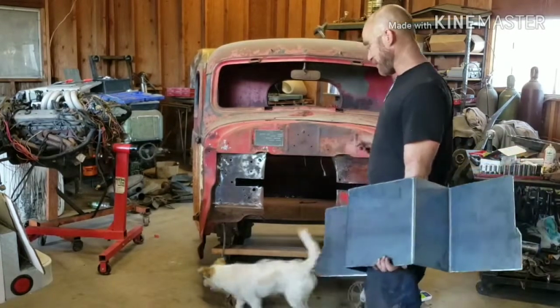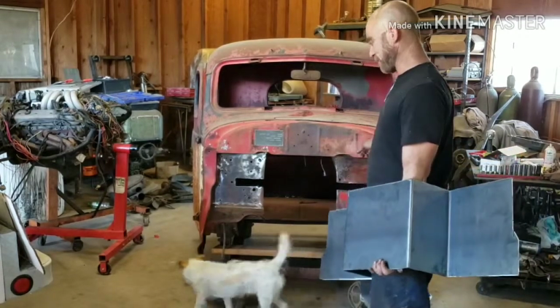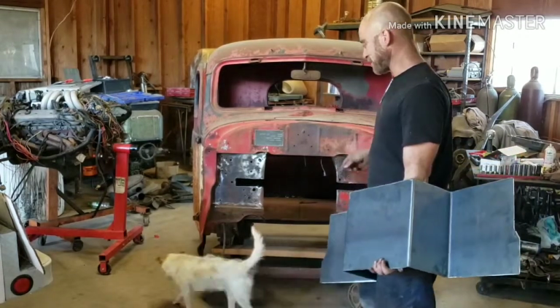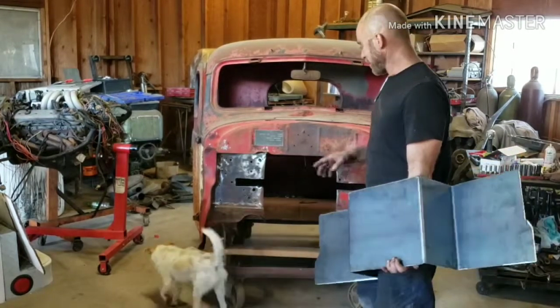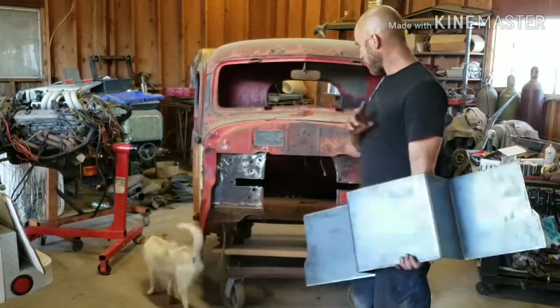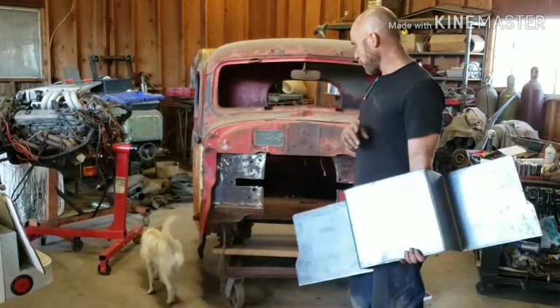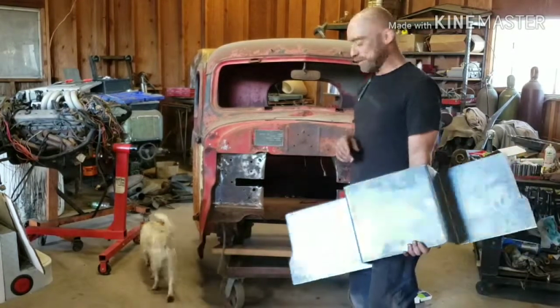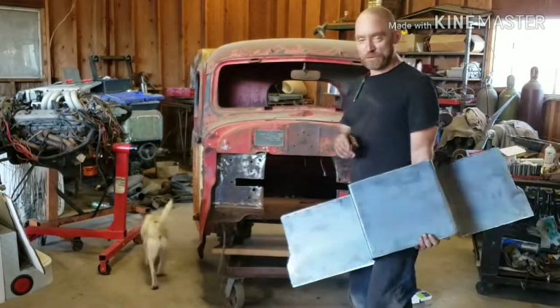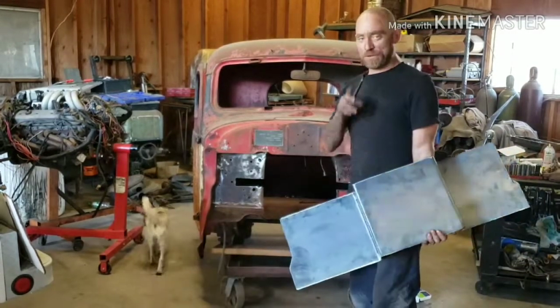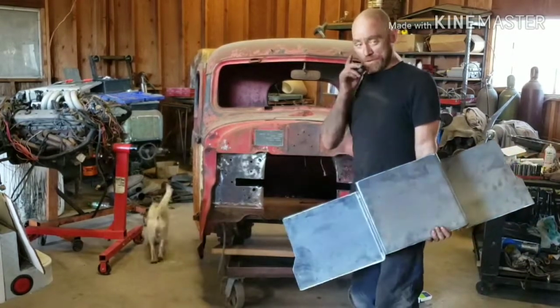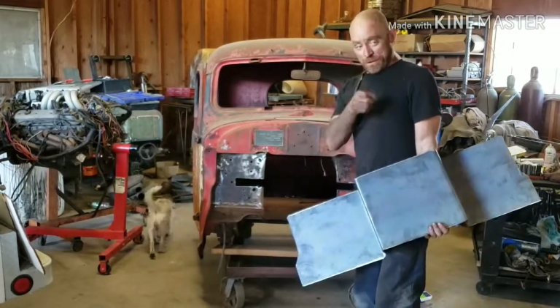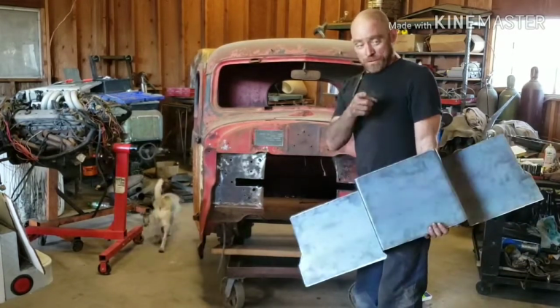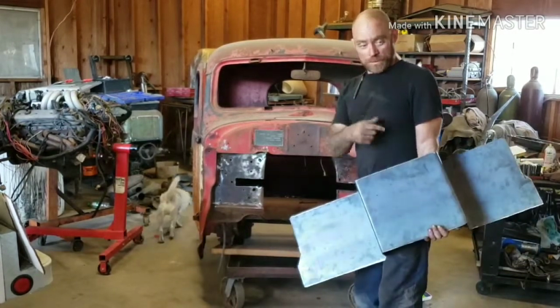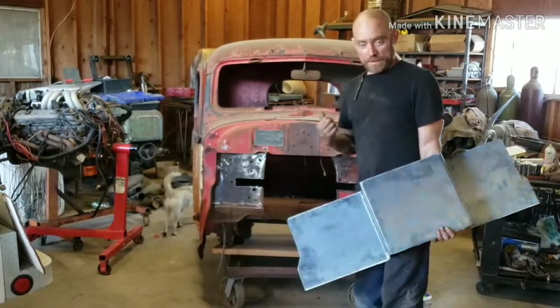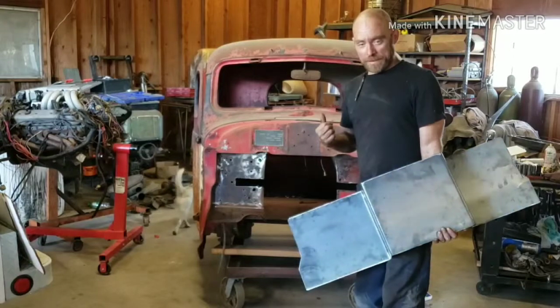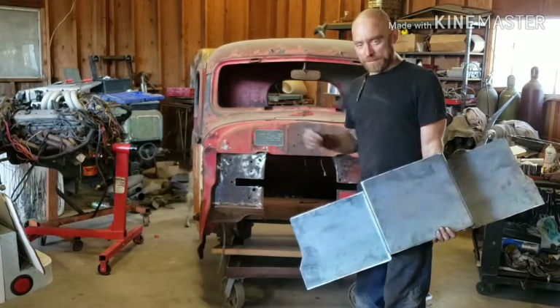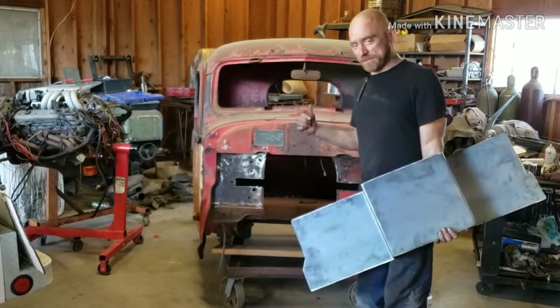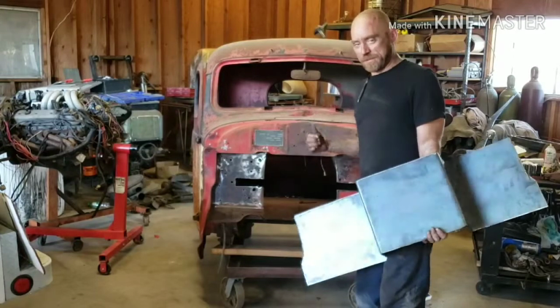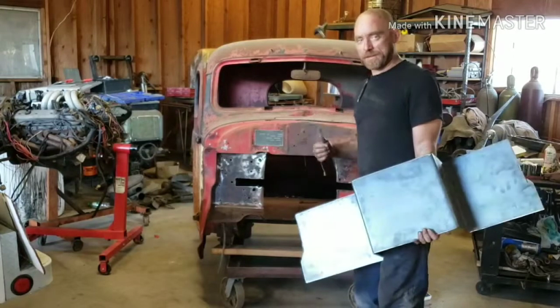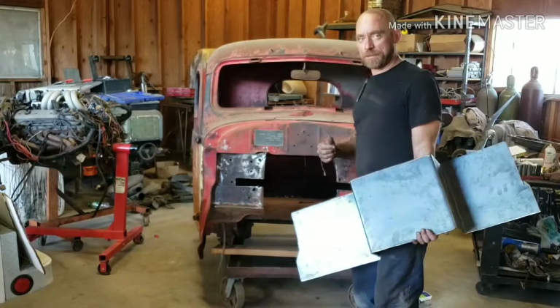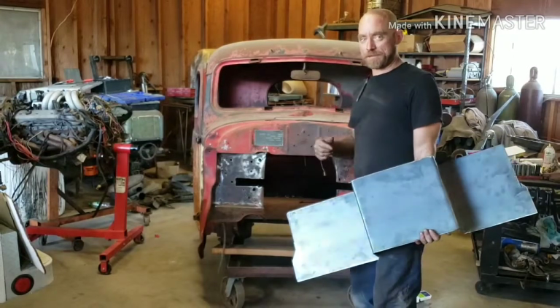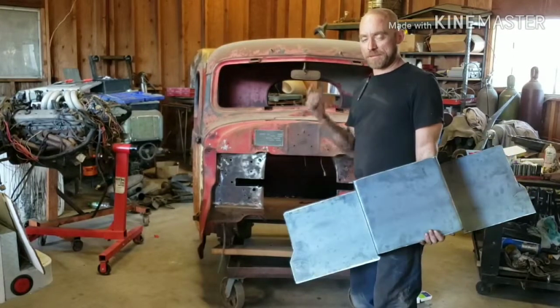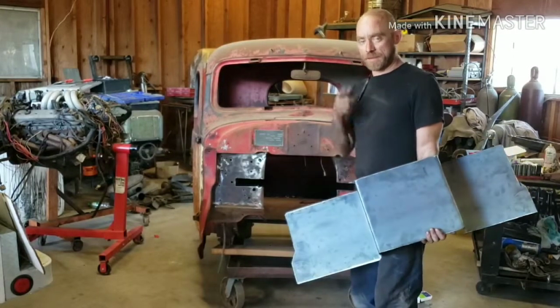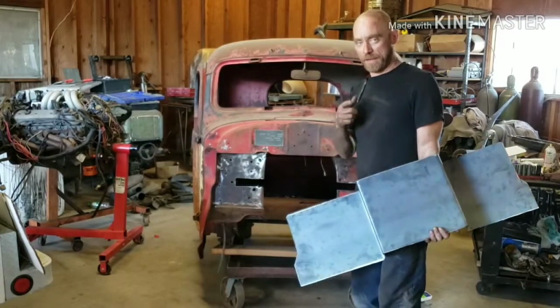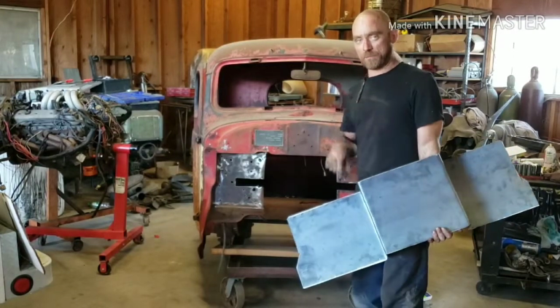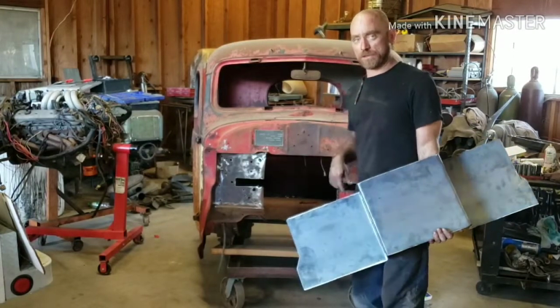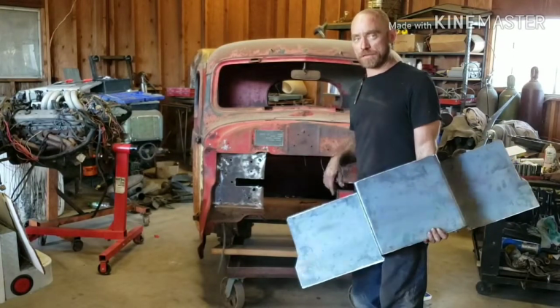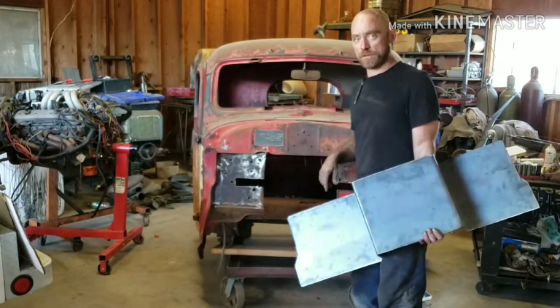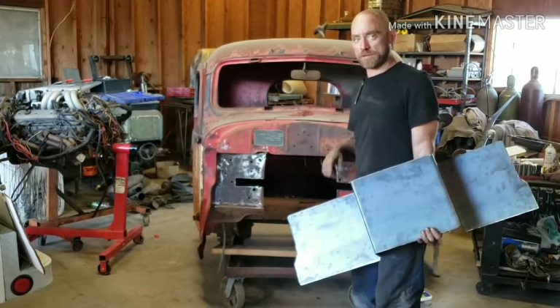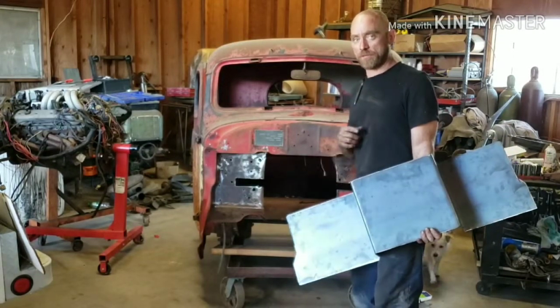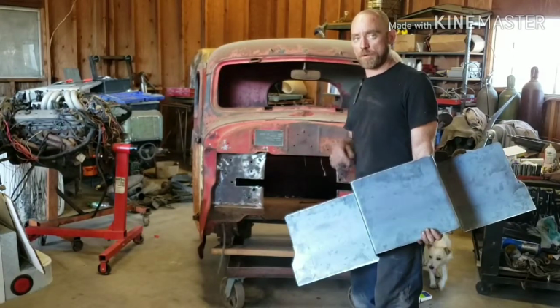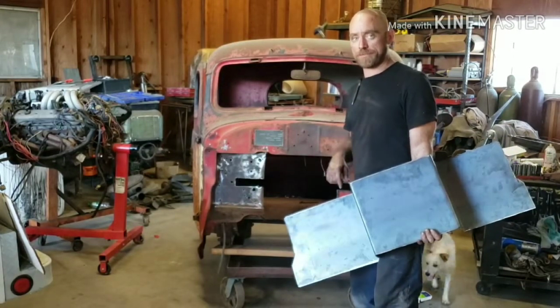It fits. So what we're going to do is get it clamped up — it takes a couple of hands — and we'll show you guys what it looks like before we weld it.